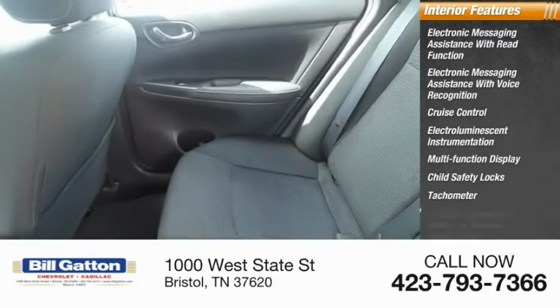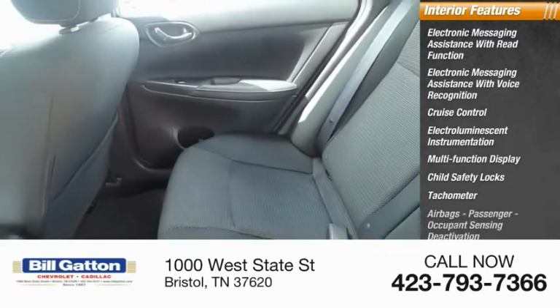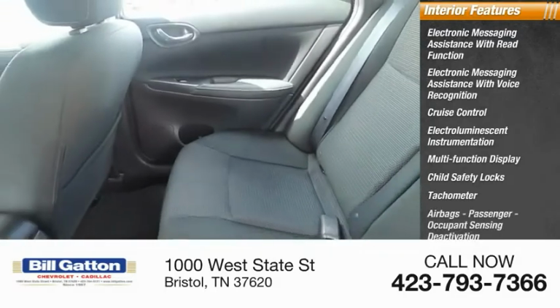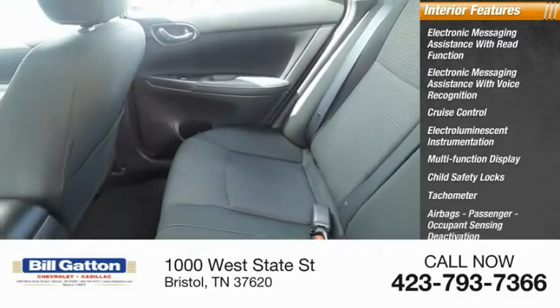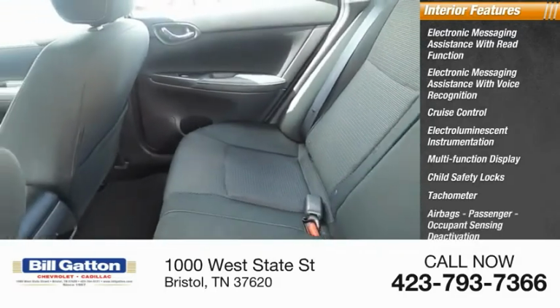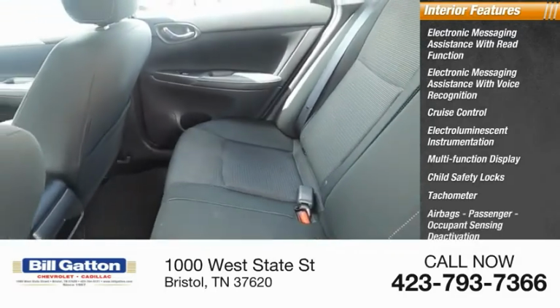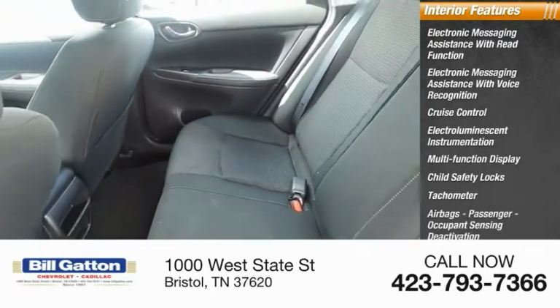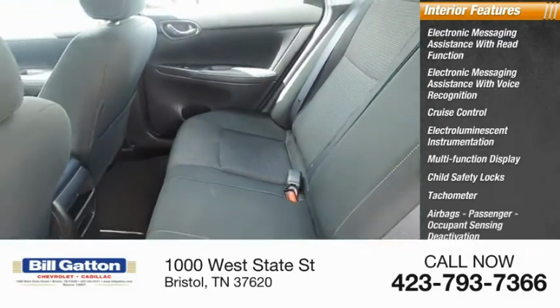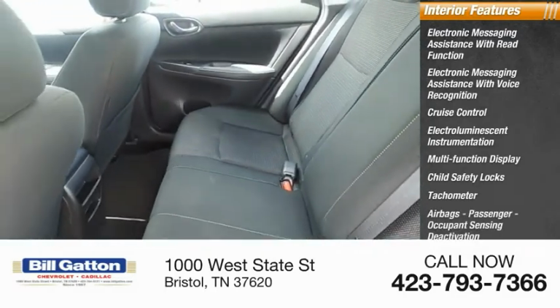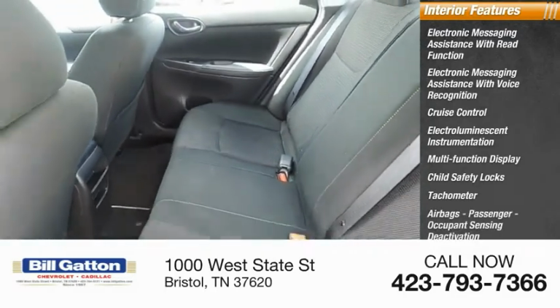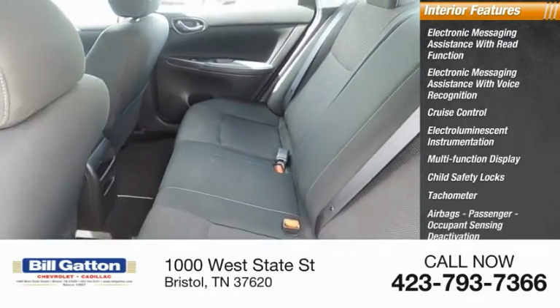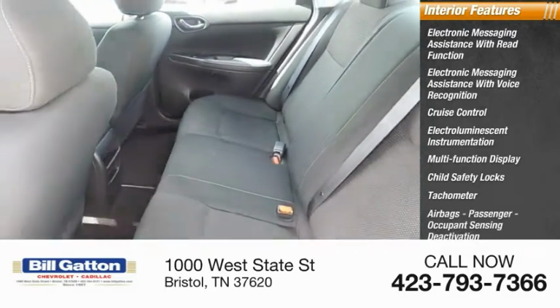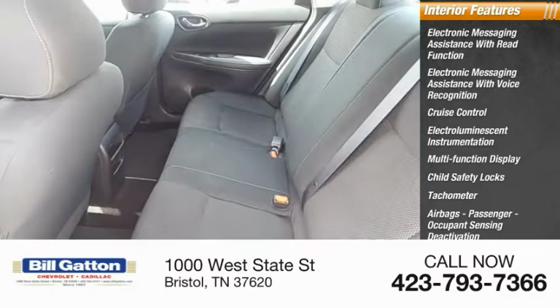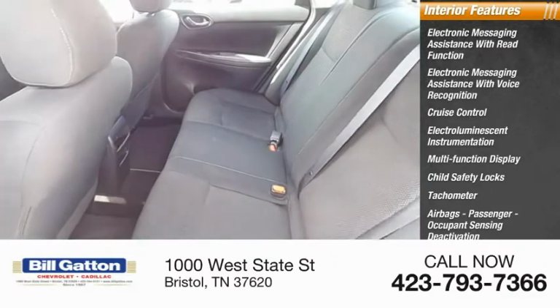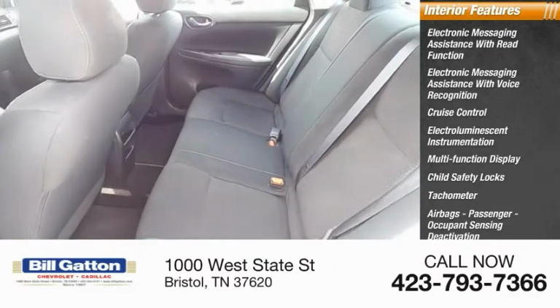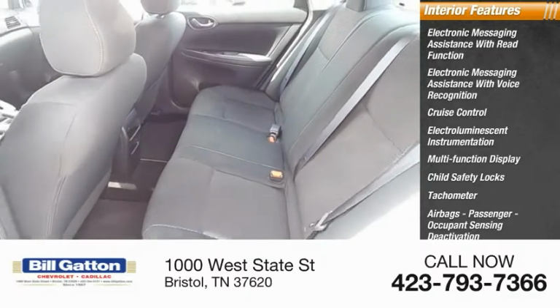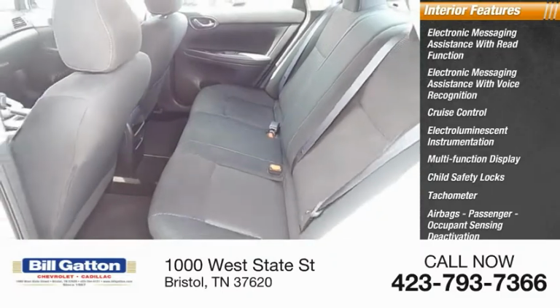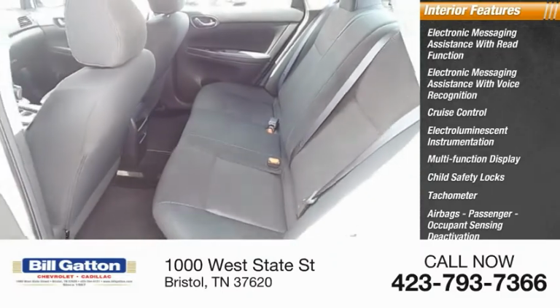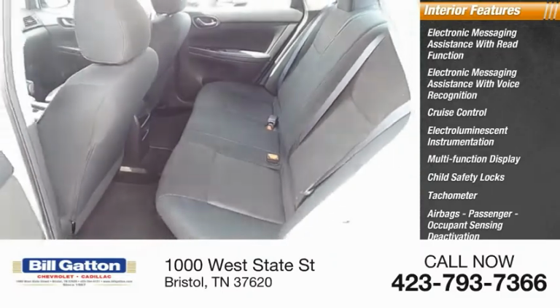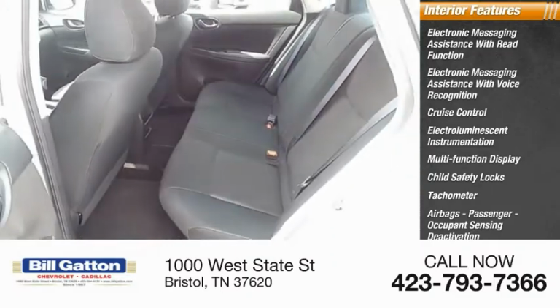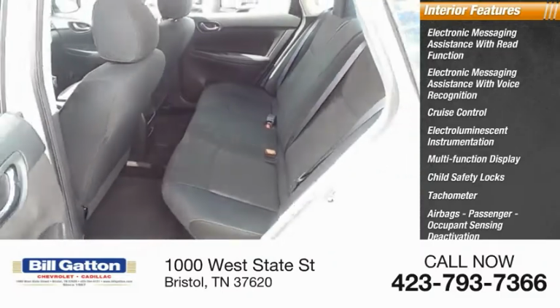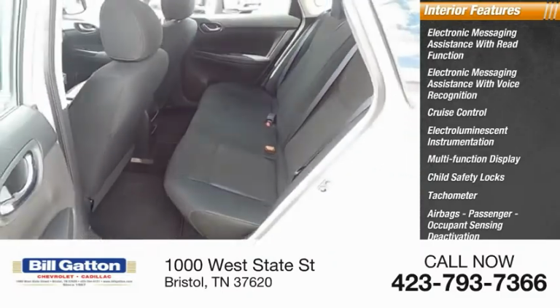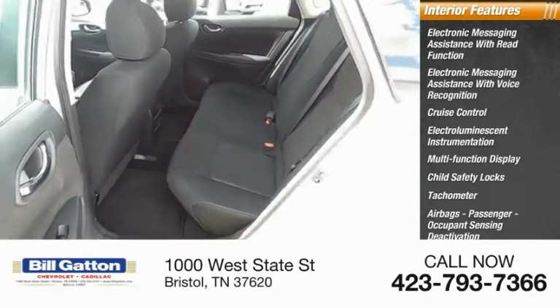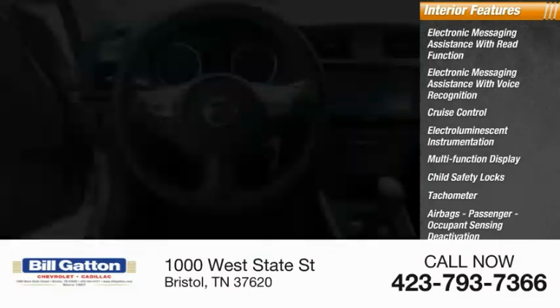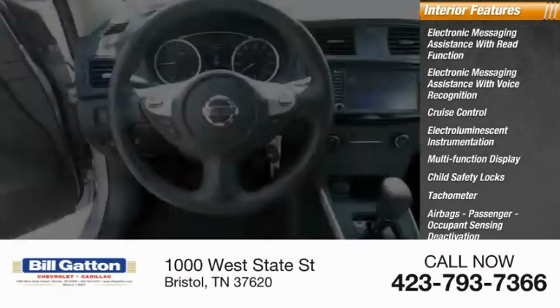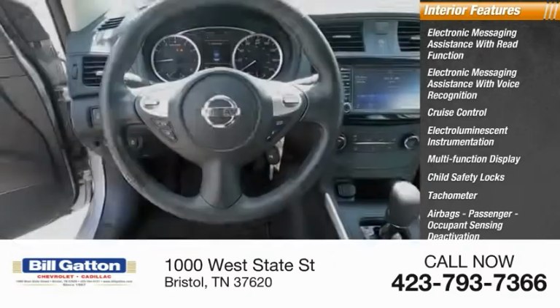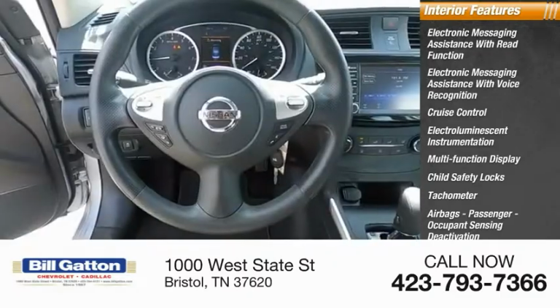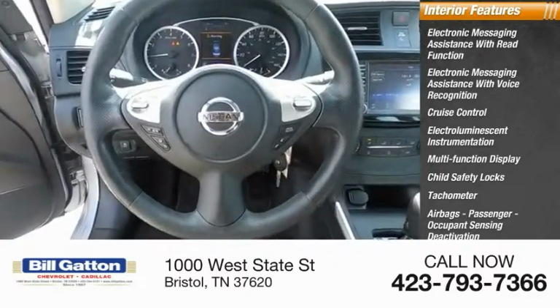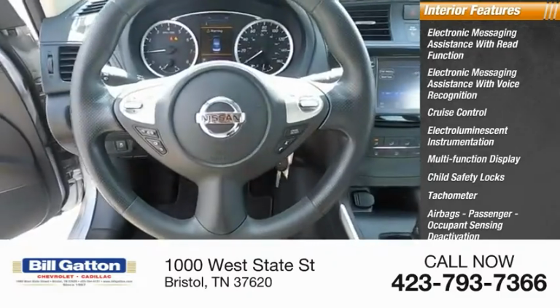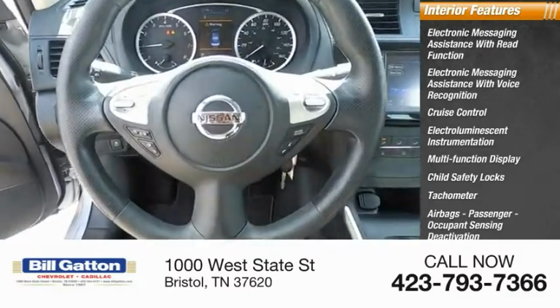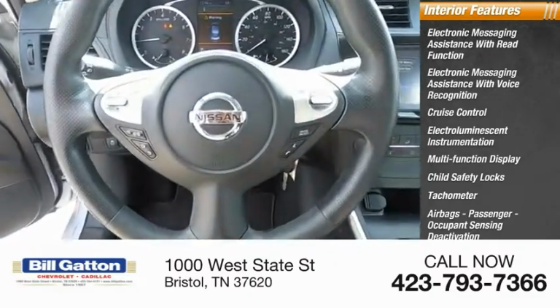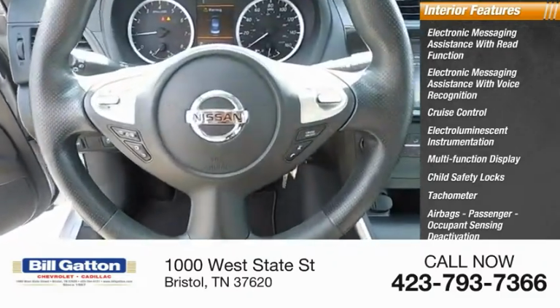Airbags, passenger occupant sensing deactivation, one-touch windows, and one cargo area light.